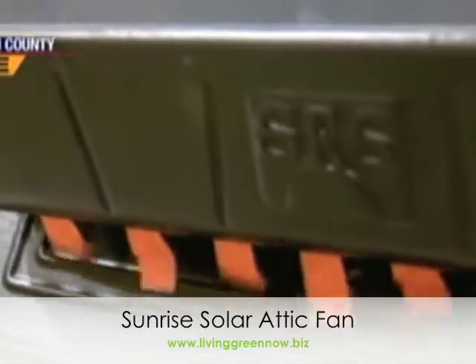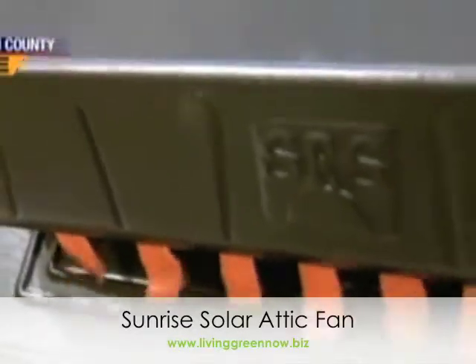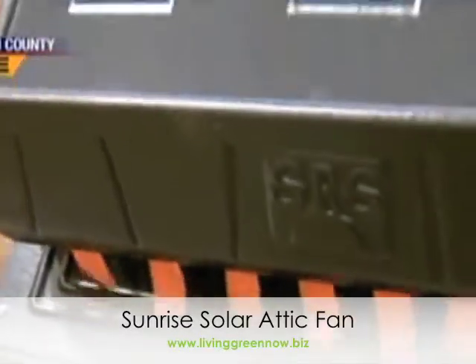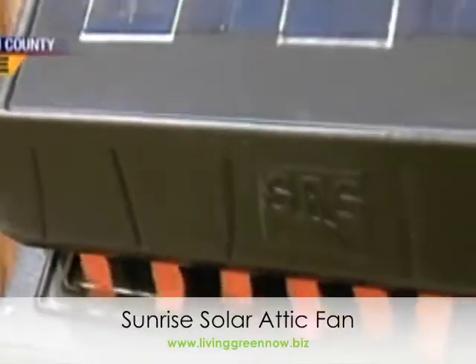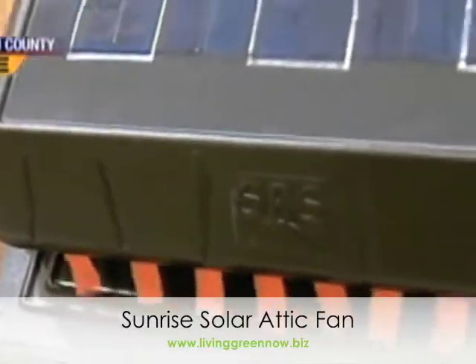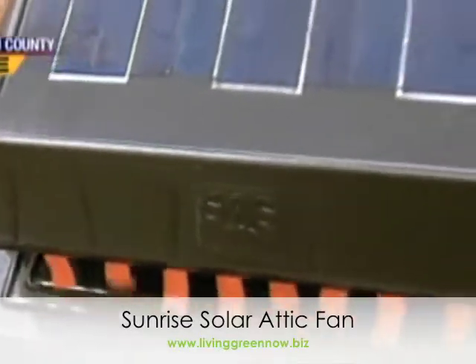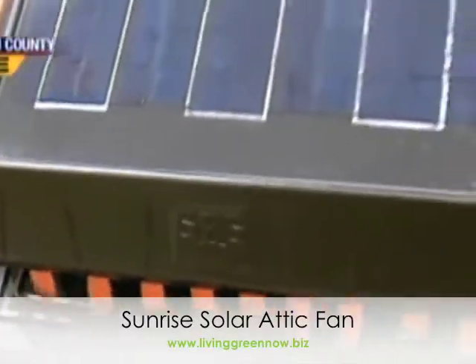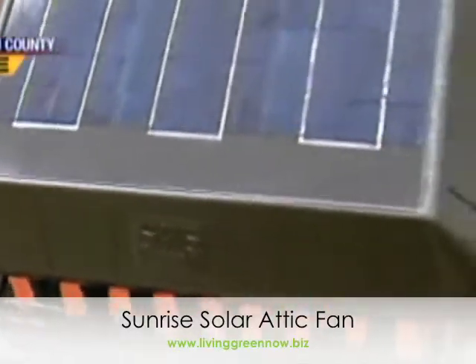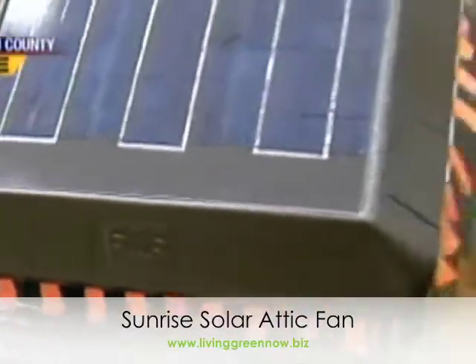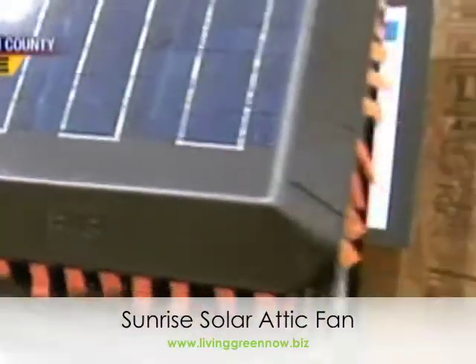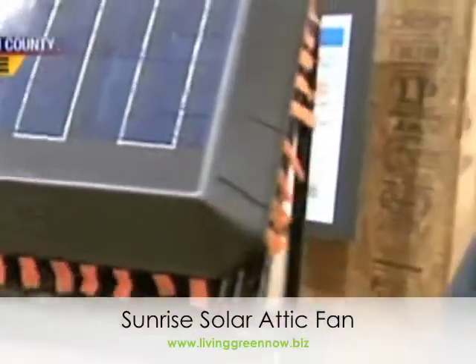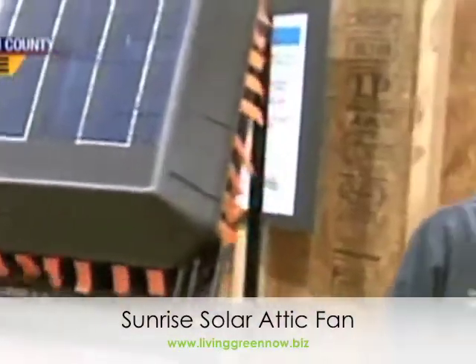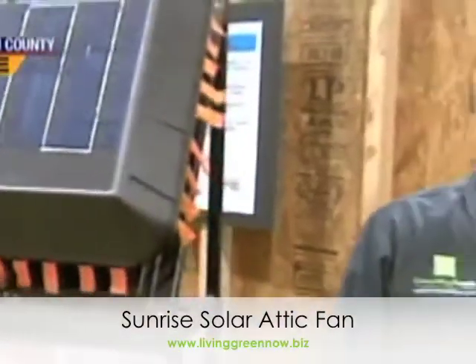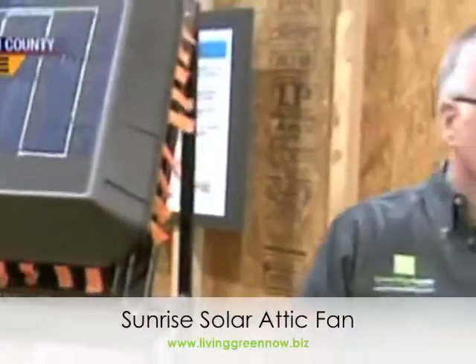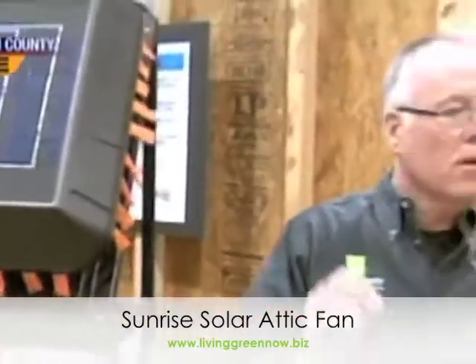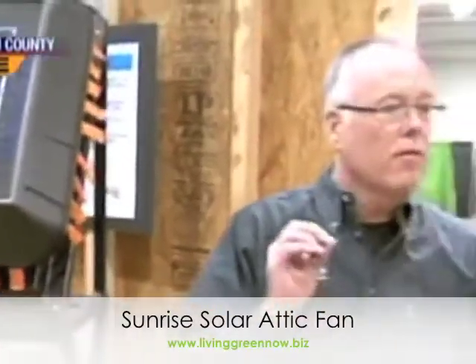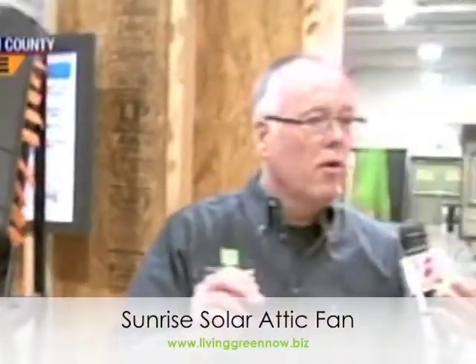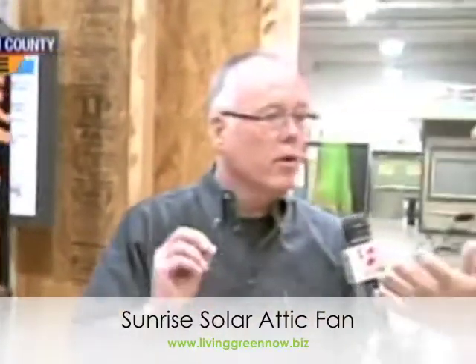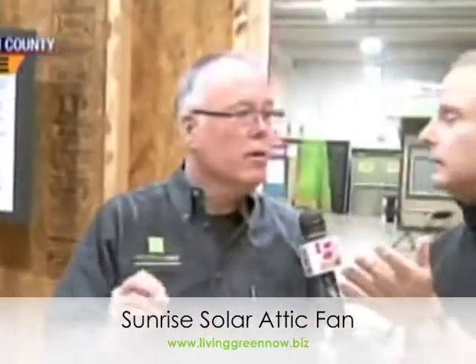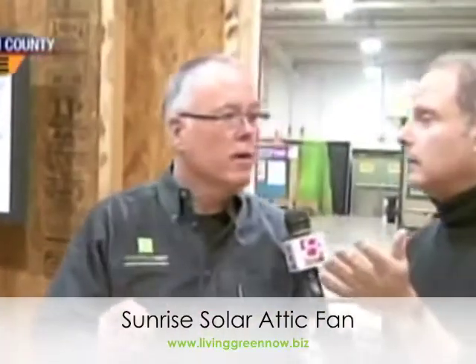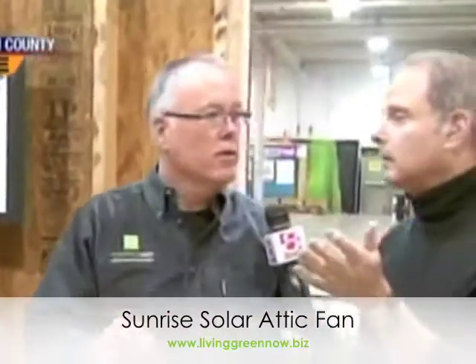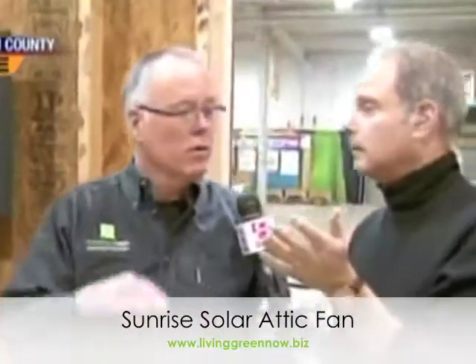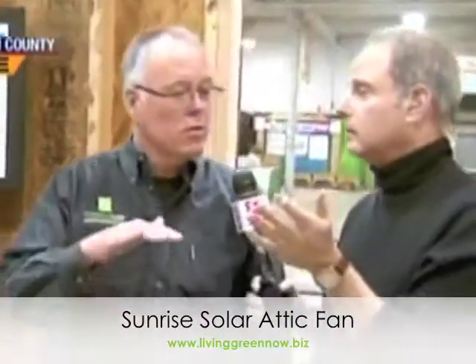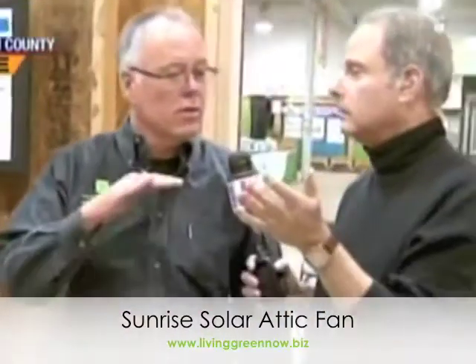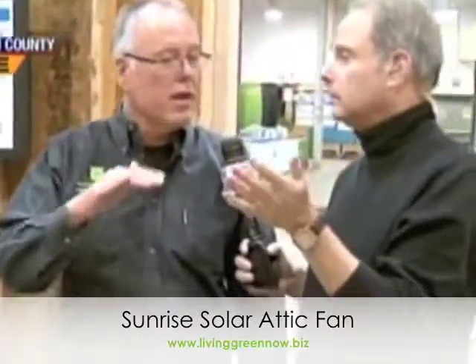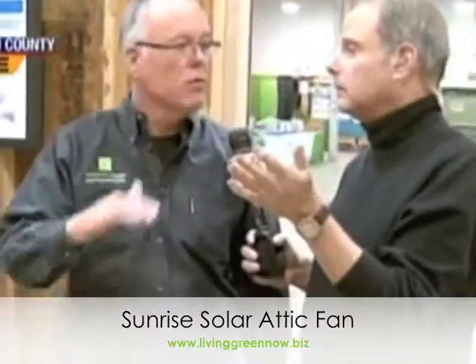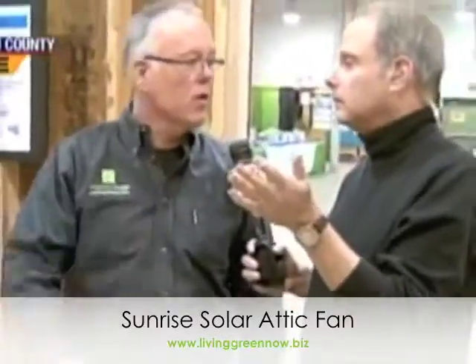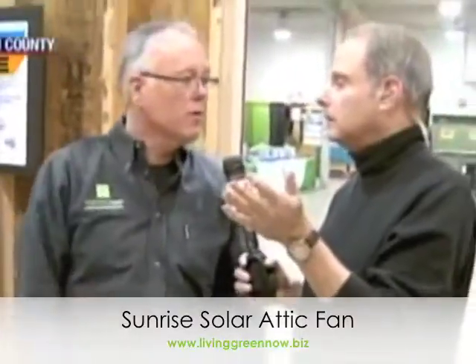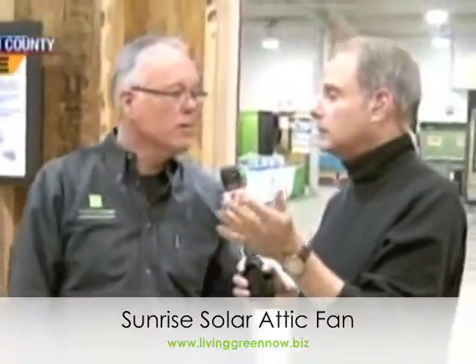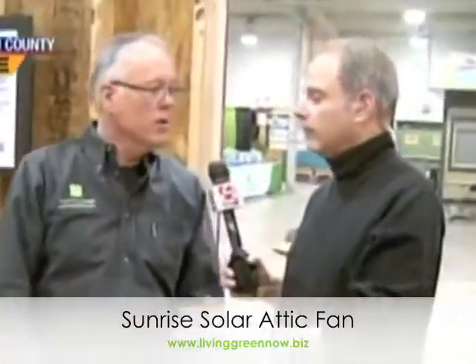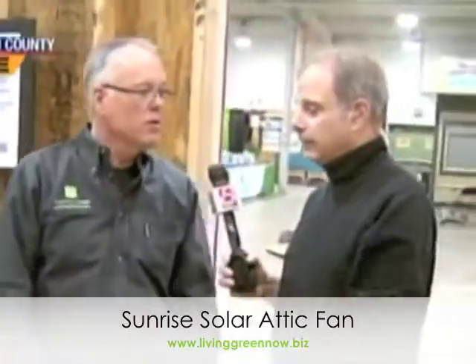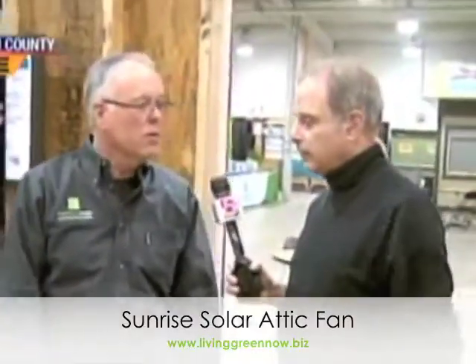And it will save you money. It pays for itself very quickly because it reduces that energy cost, especially in the summer.